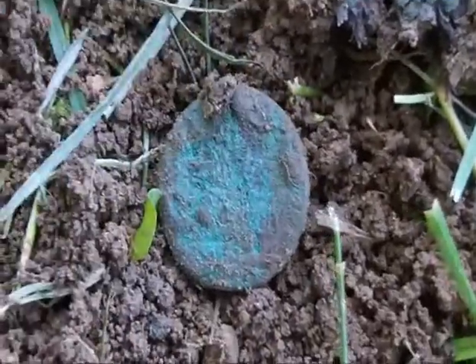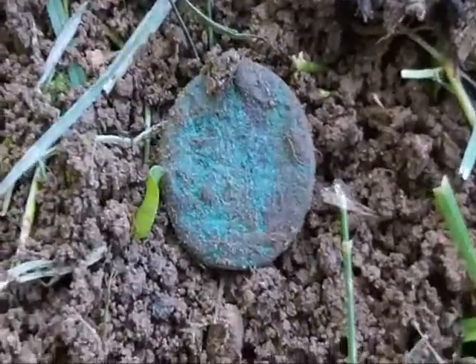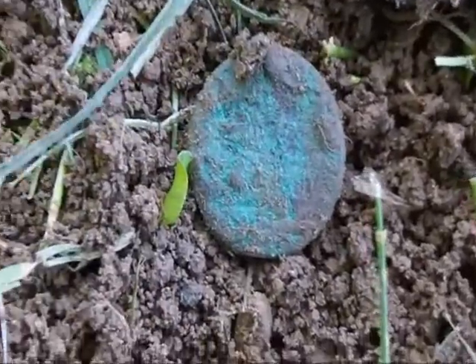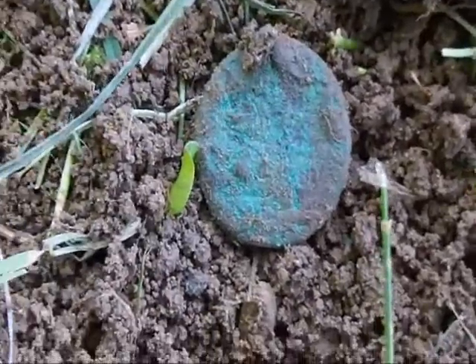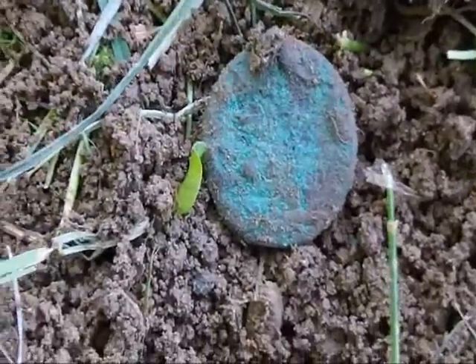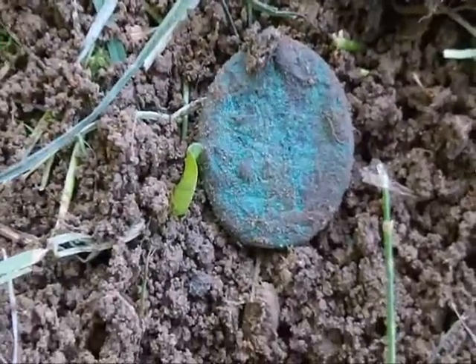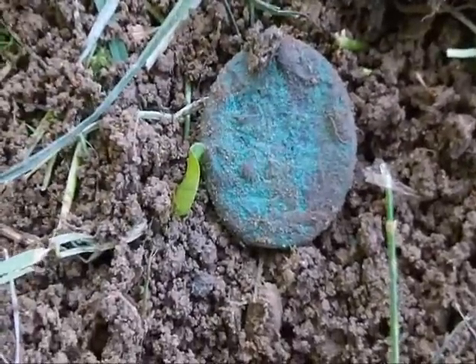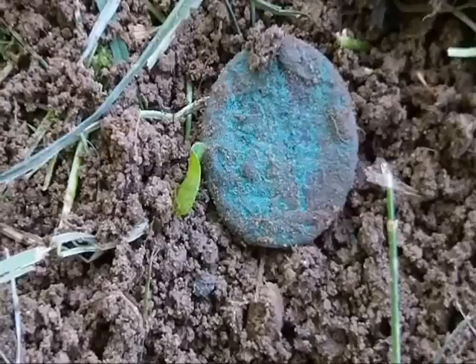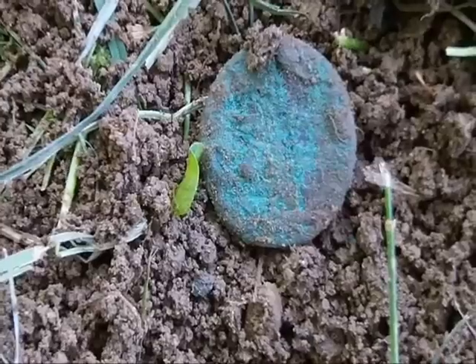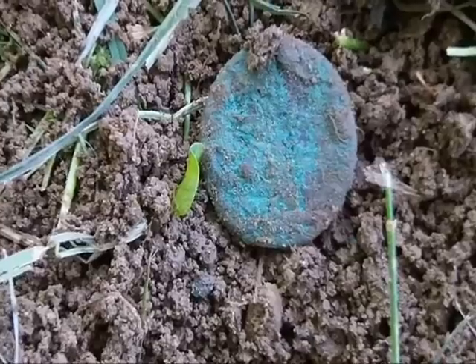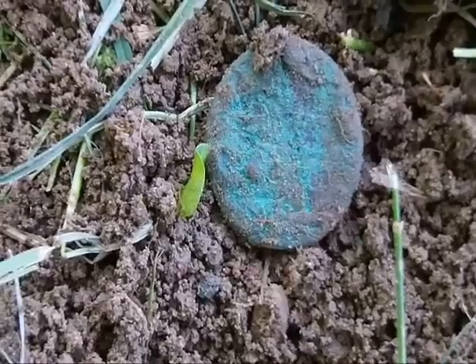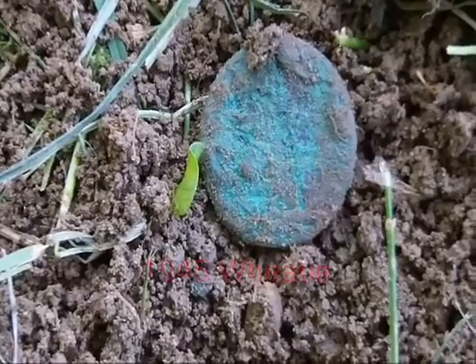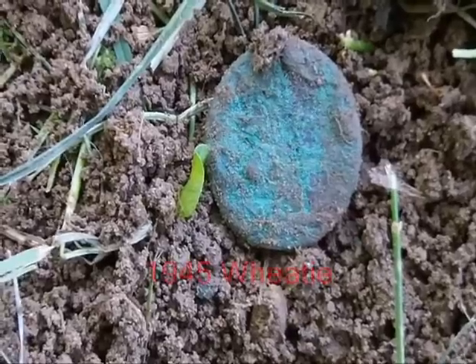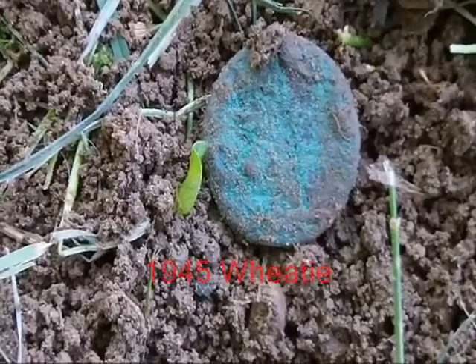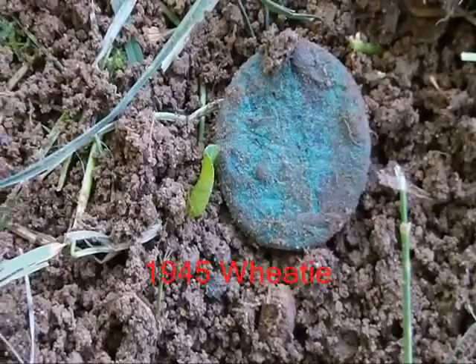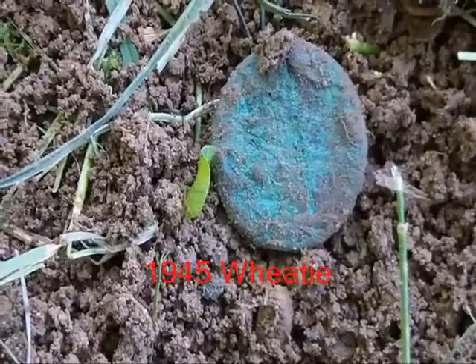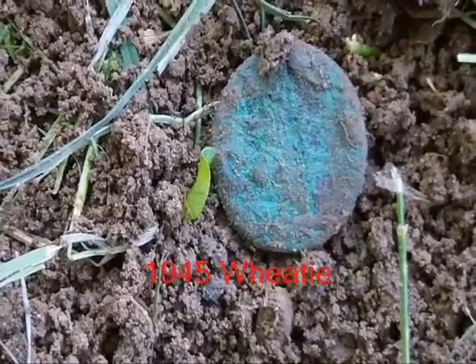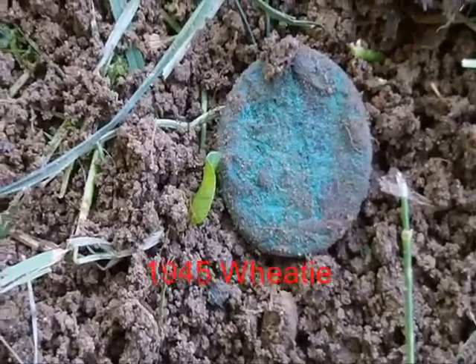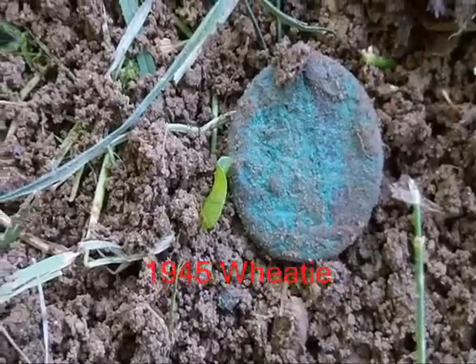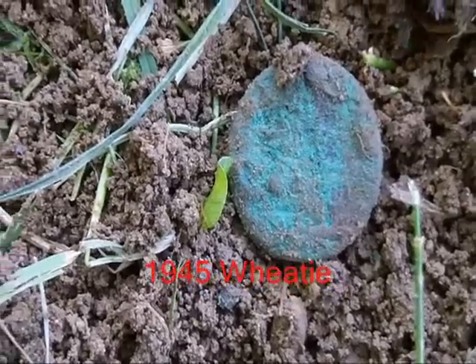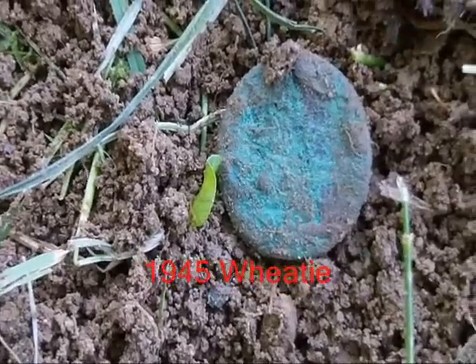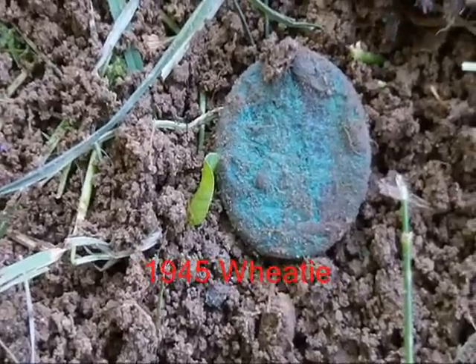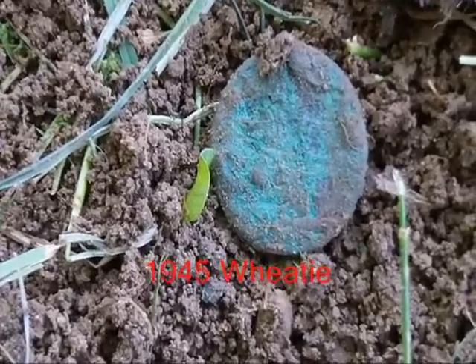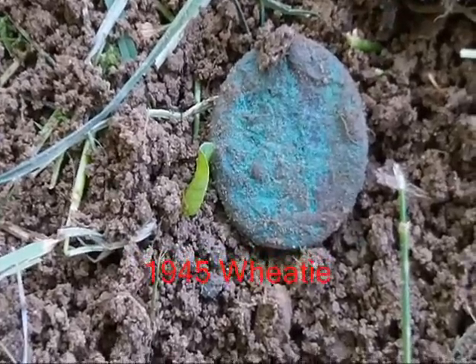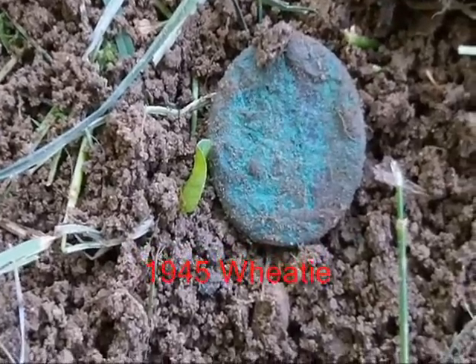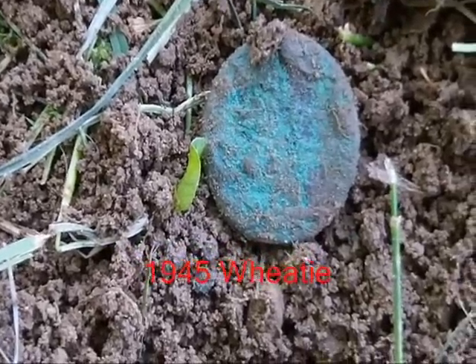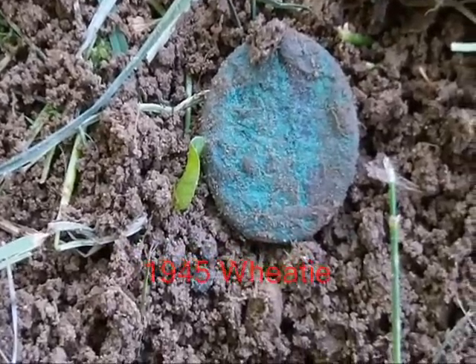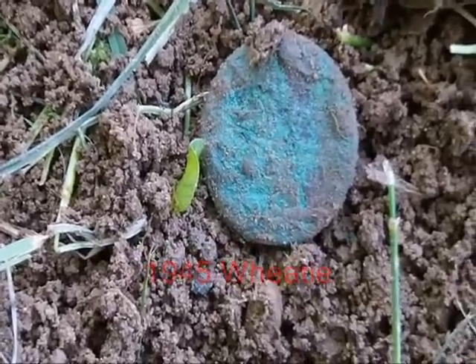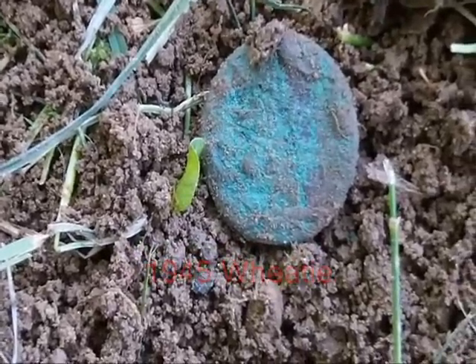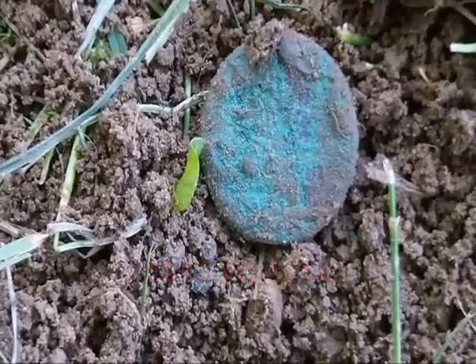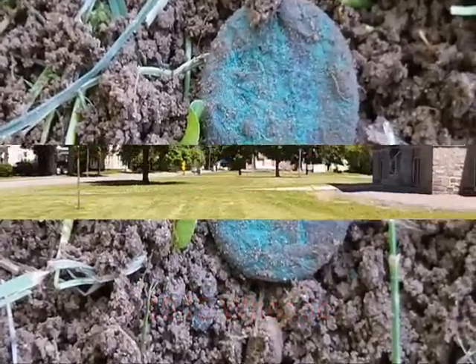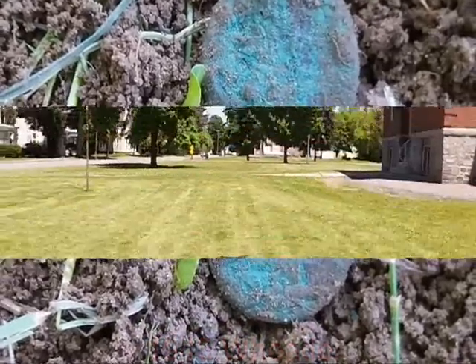Green penny. Almost all these green pennies are at least Wheaties and some of them end up being Indians. We'll see what this one ends up being.